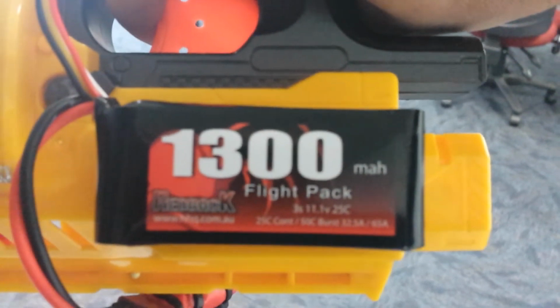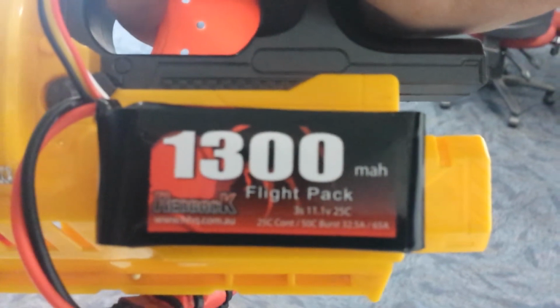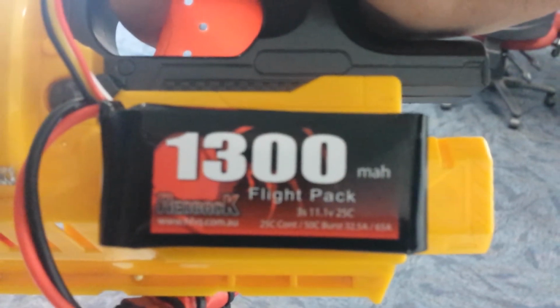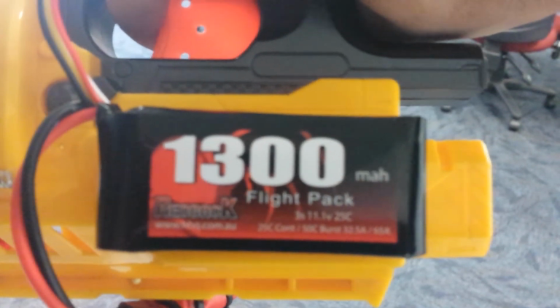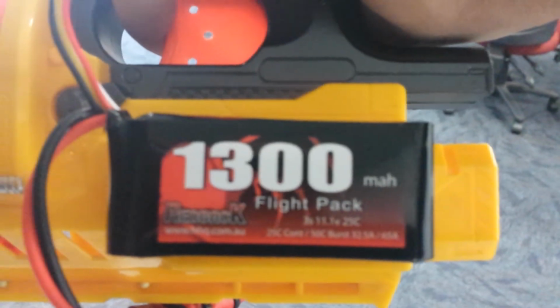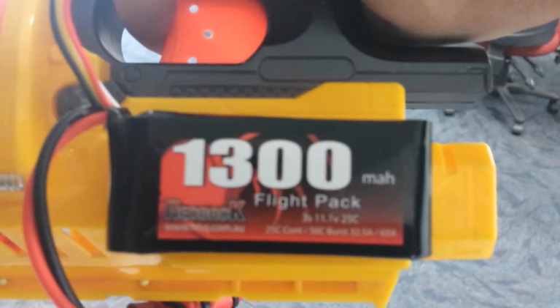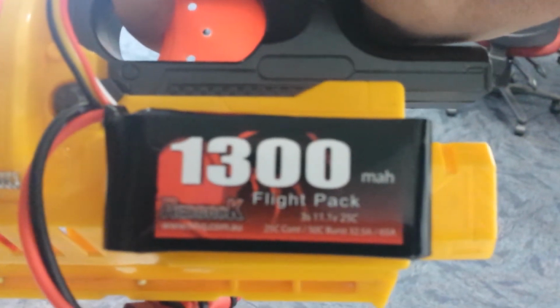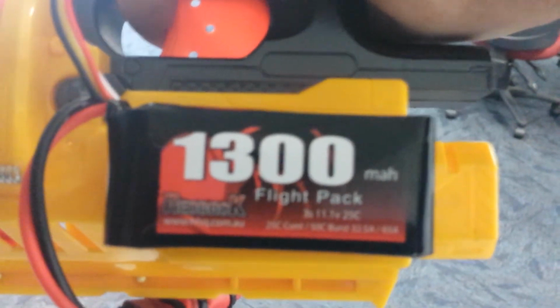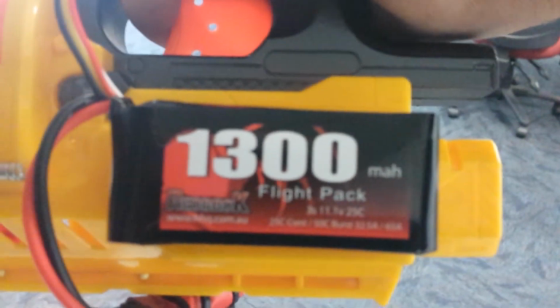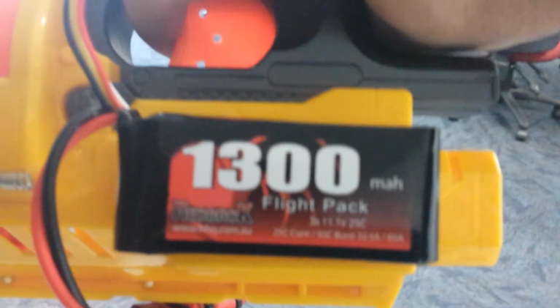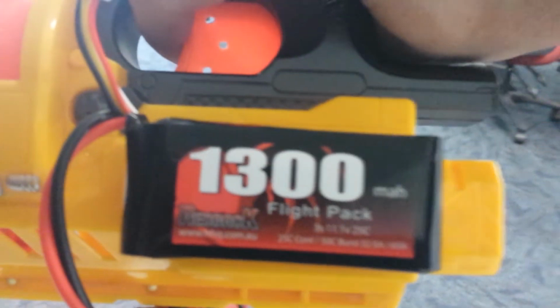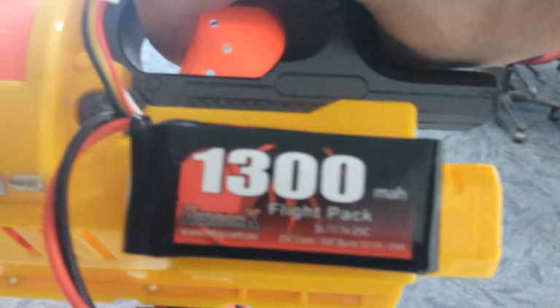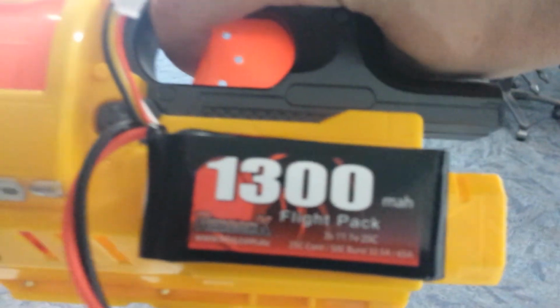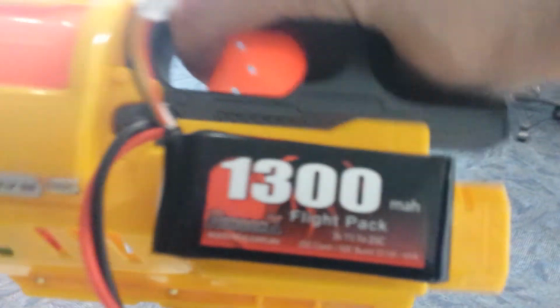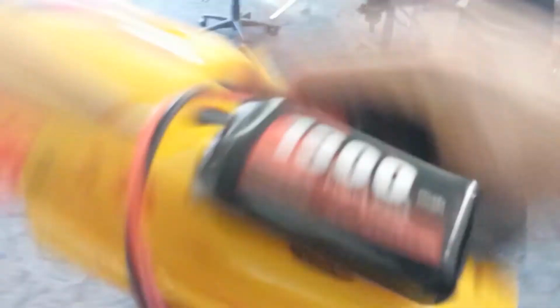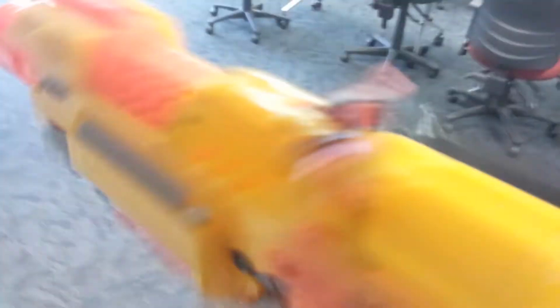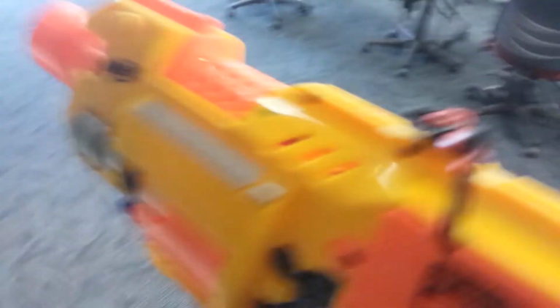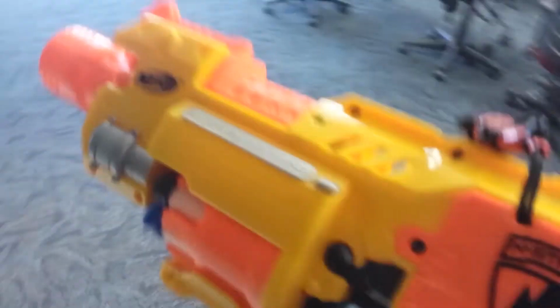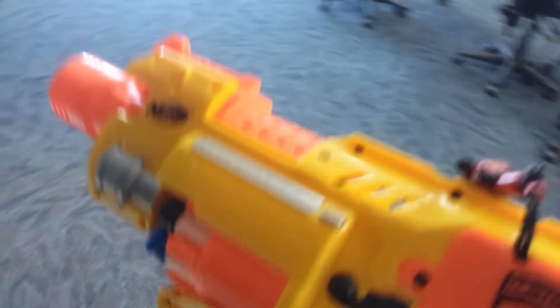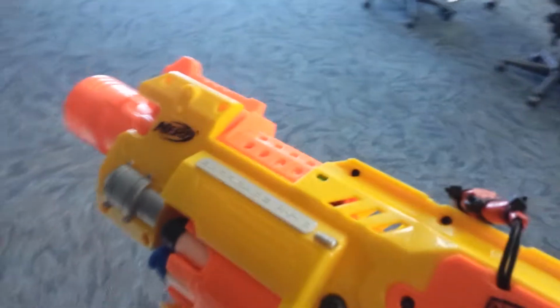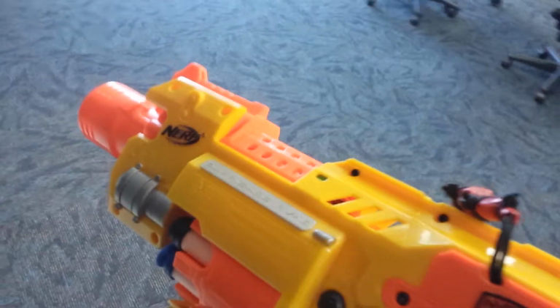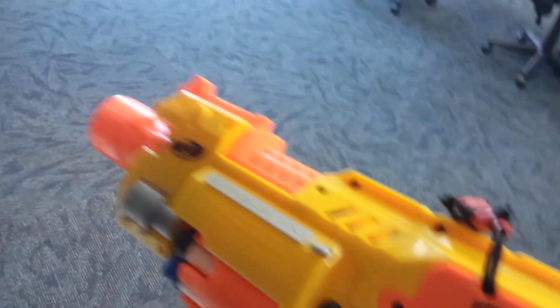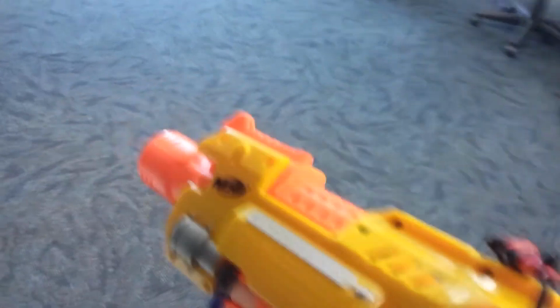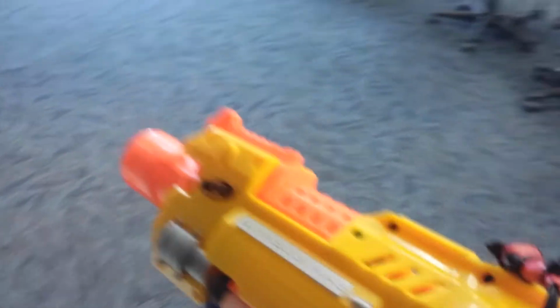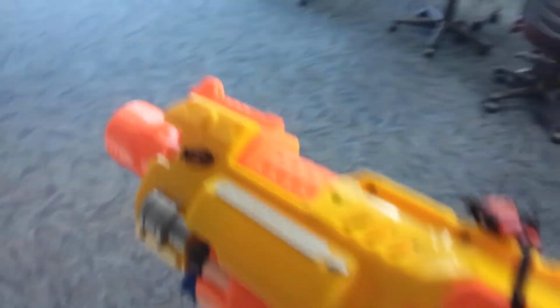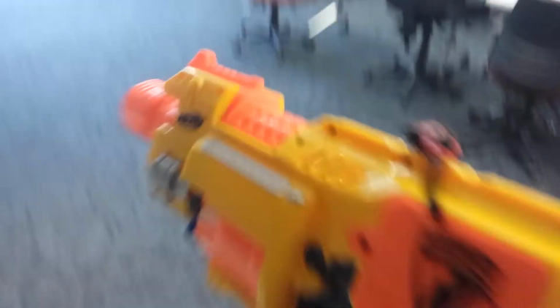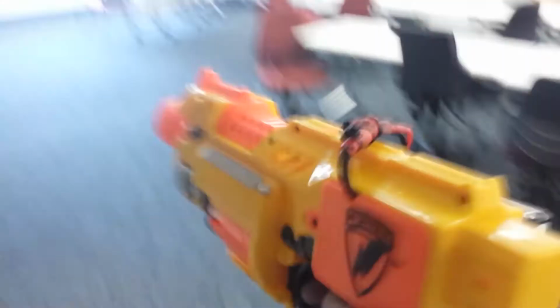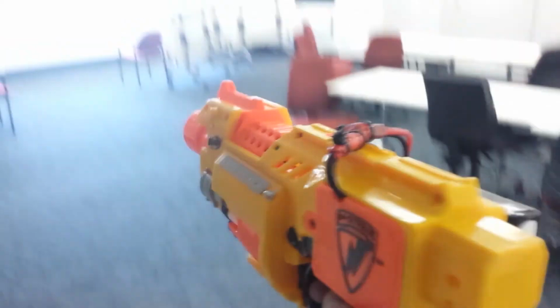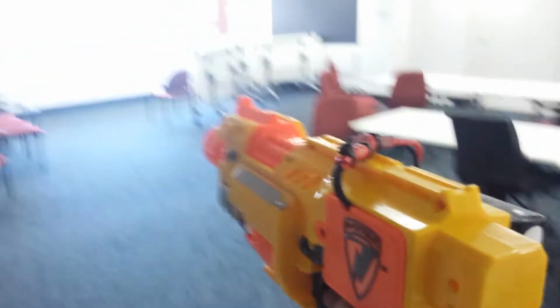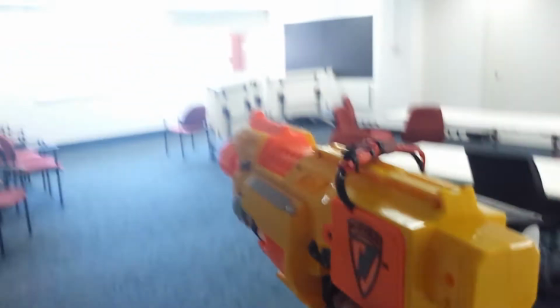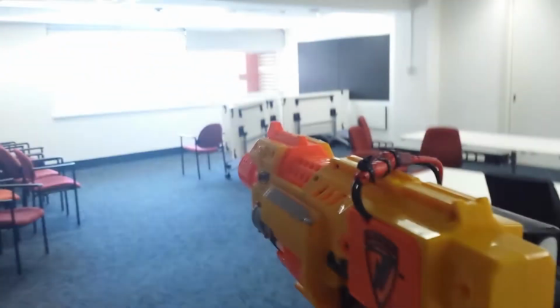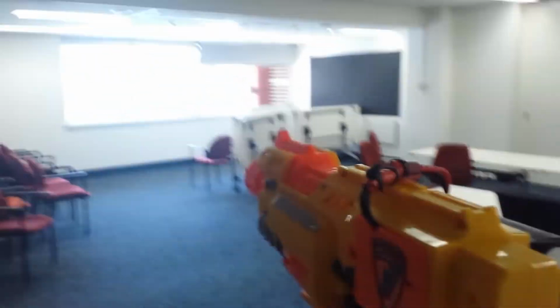1300mAh, 11.1V high discharge LiPo. Let's see how it goes.